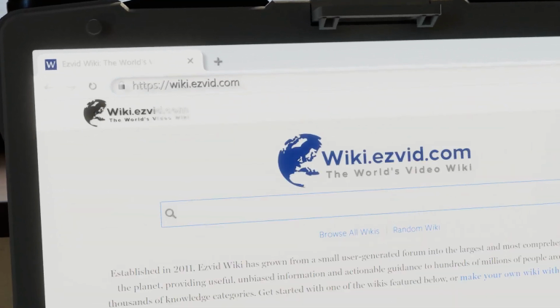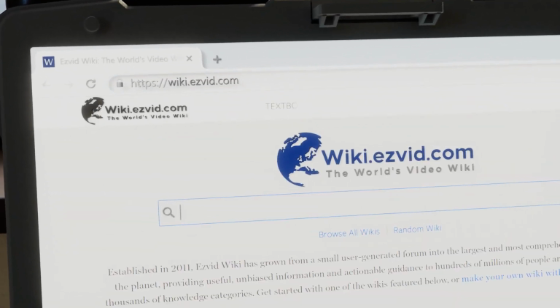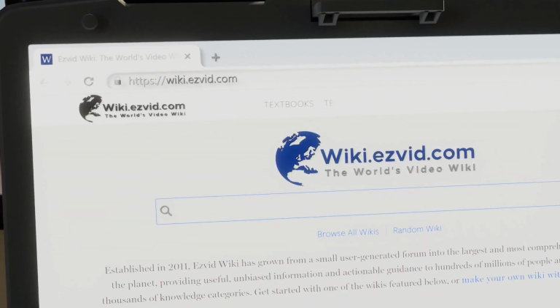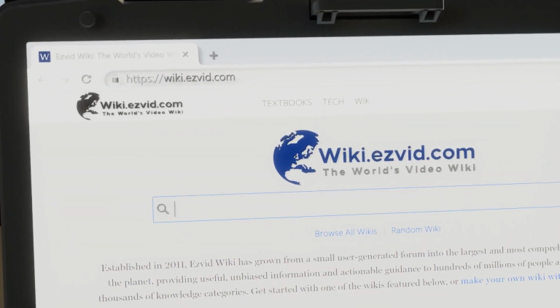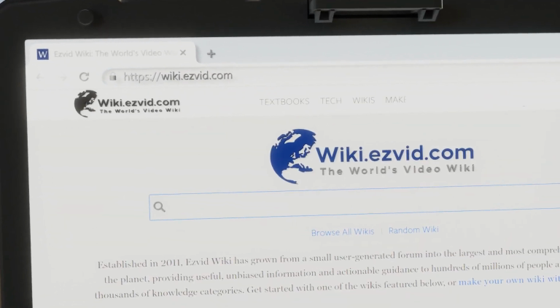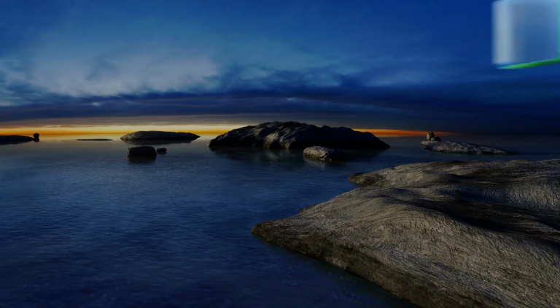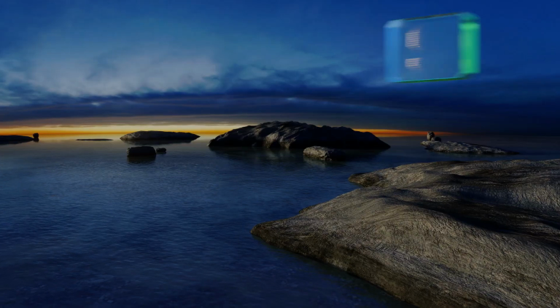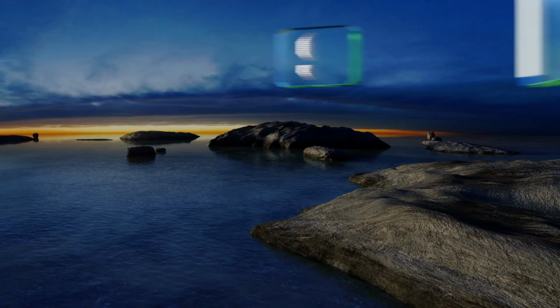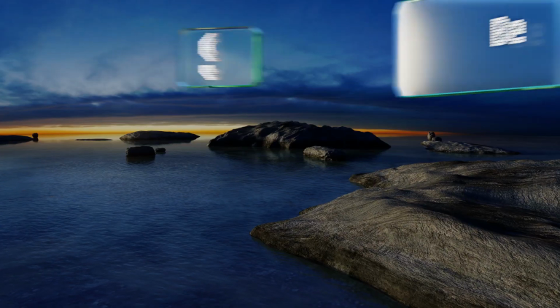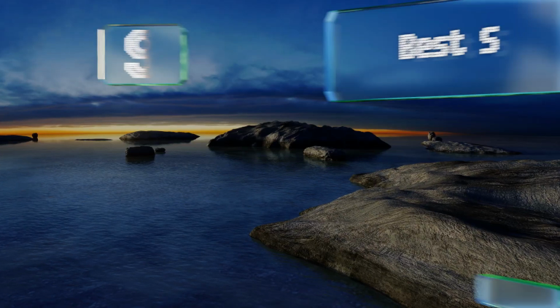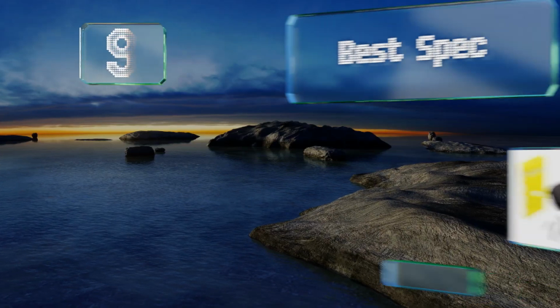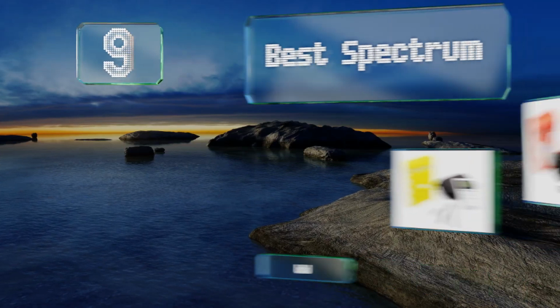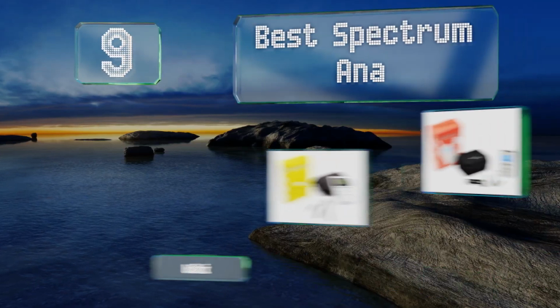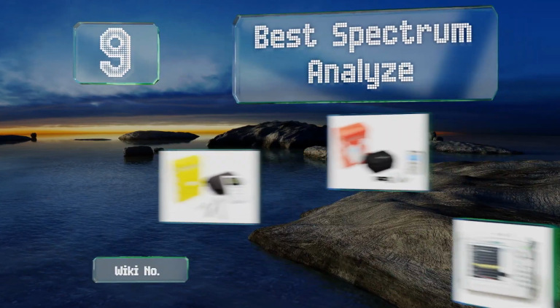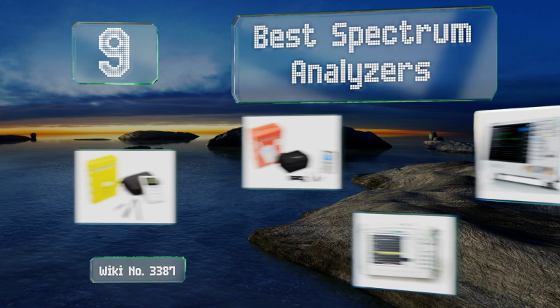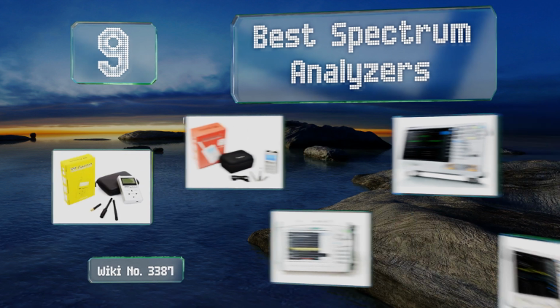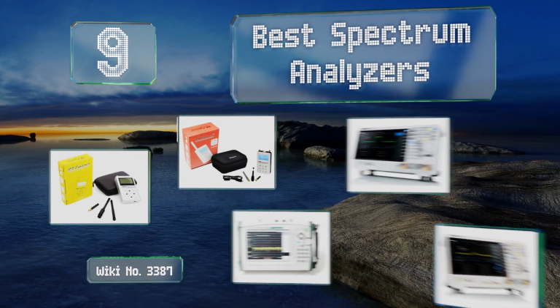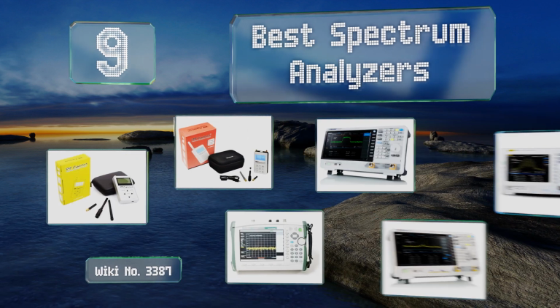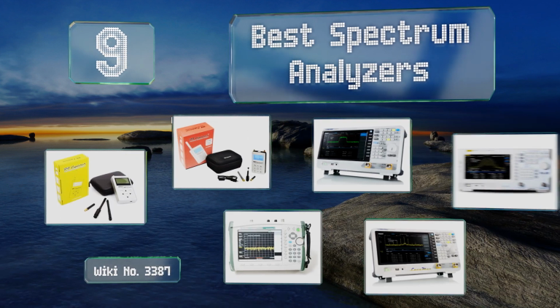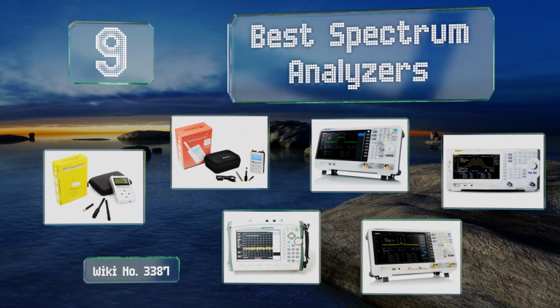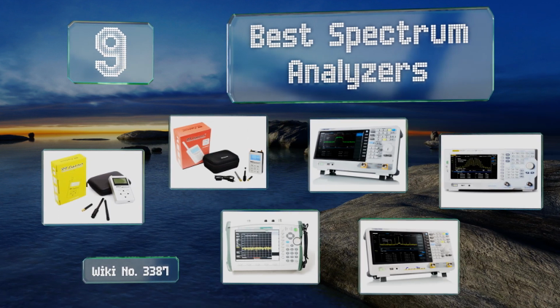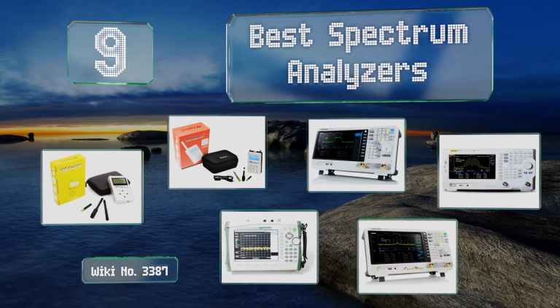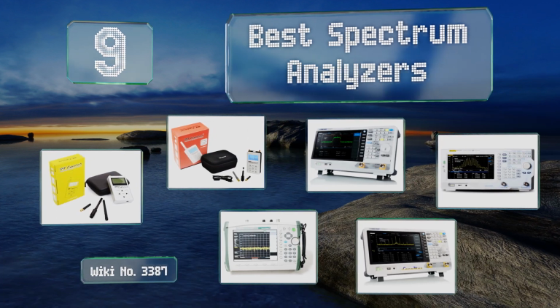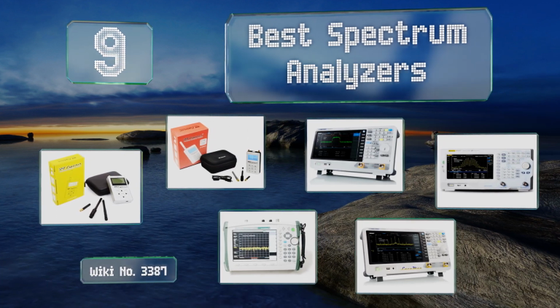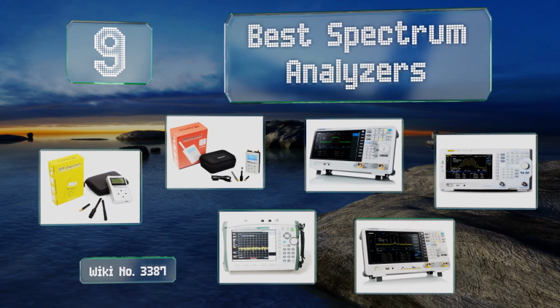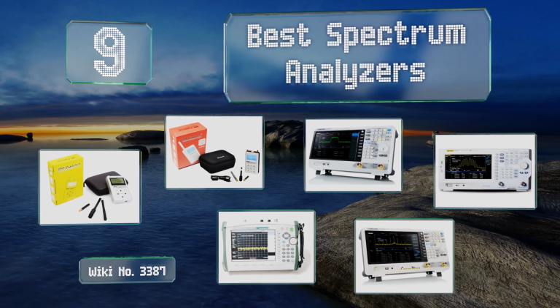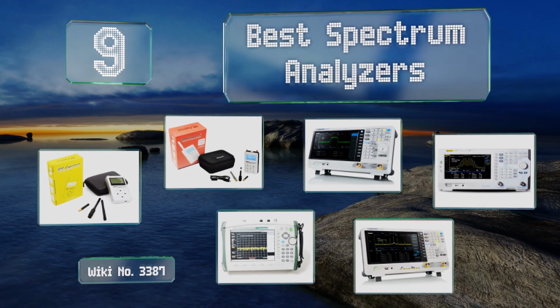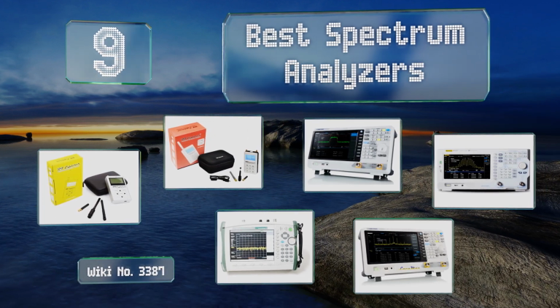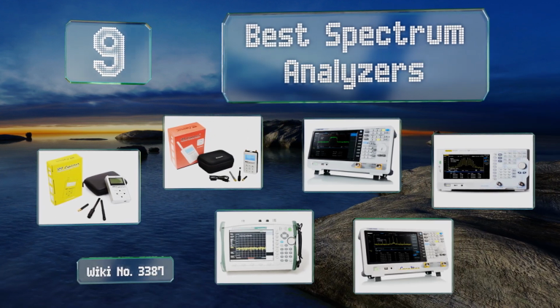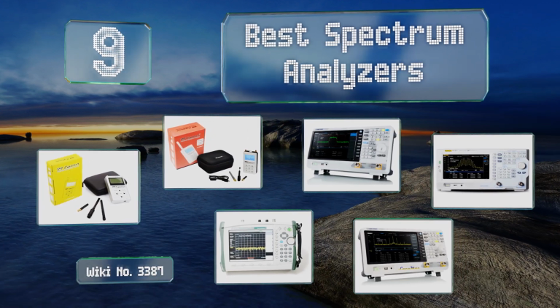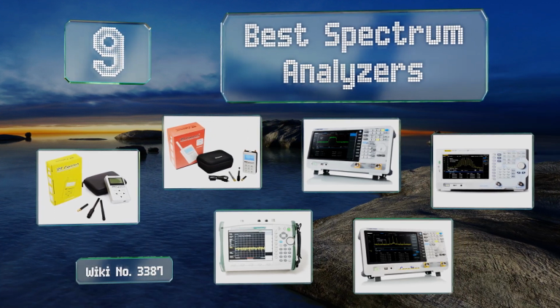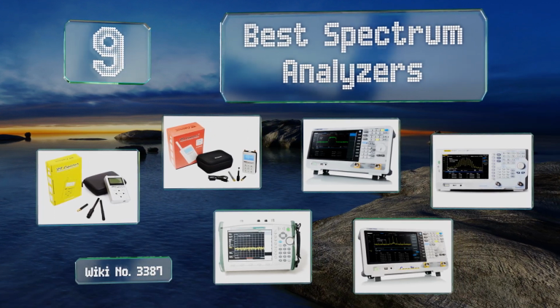EasyVid presents the nine best spectrum analyzers. Let's get started with the list.